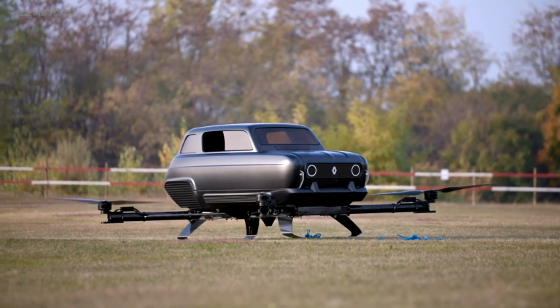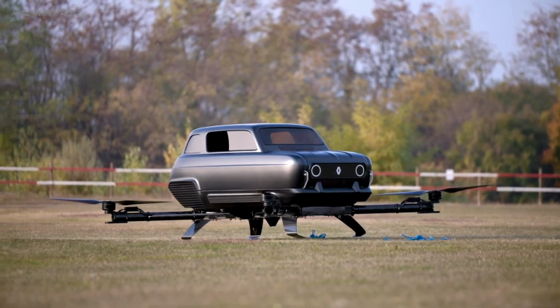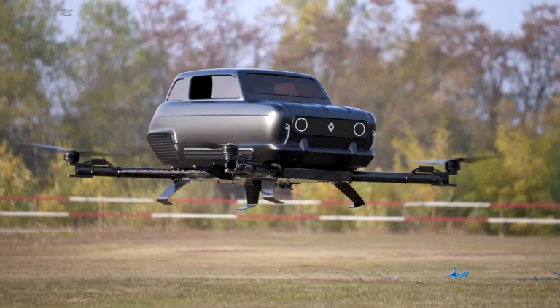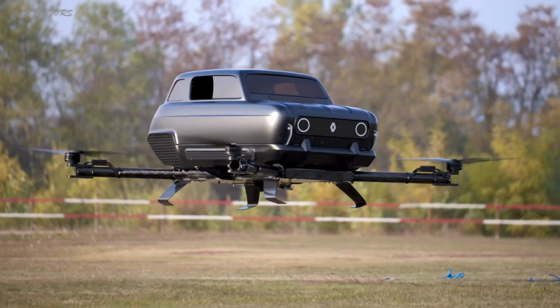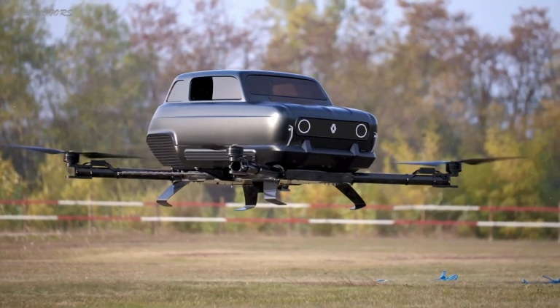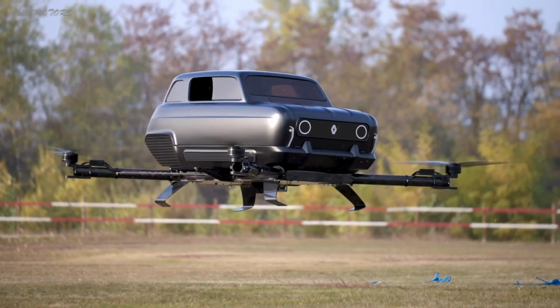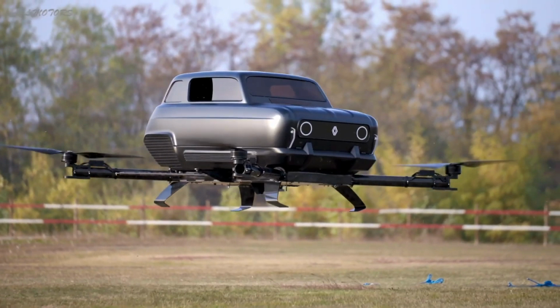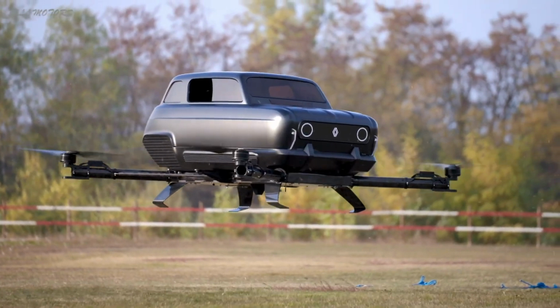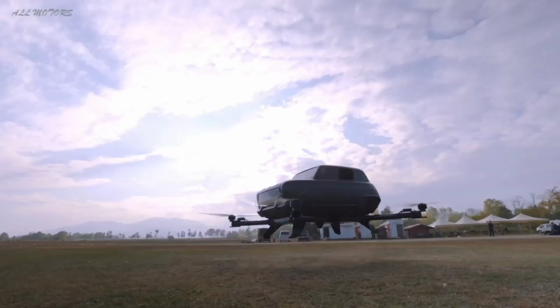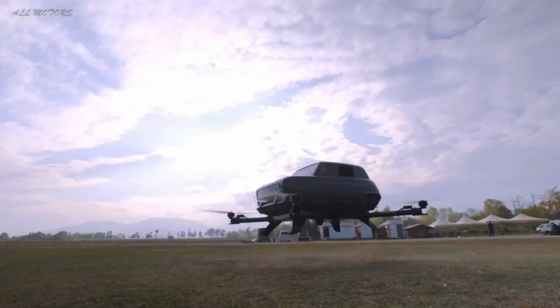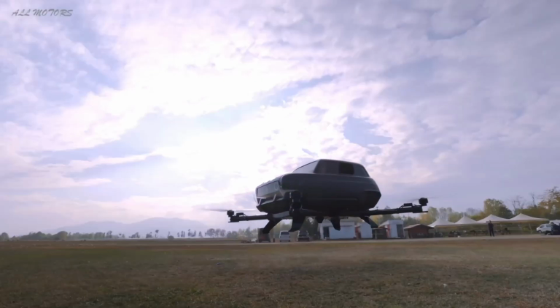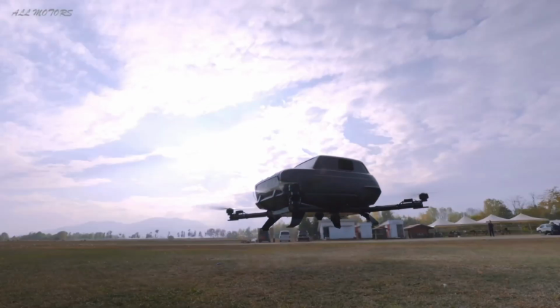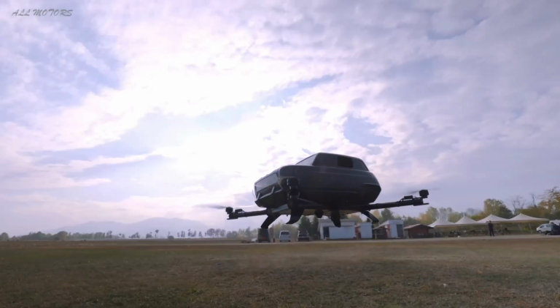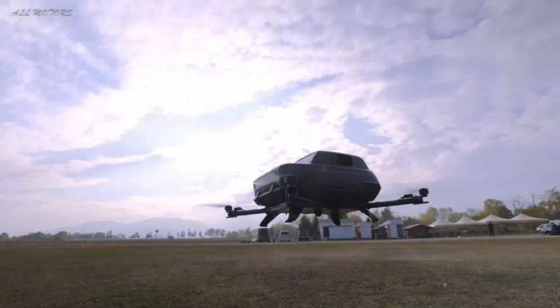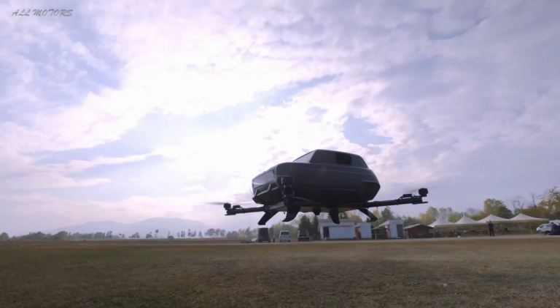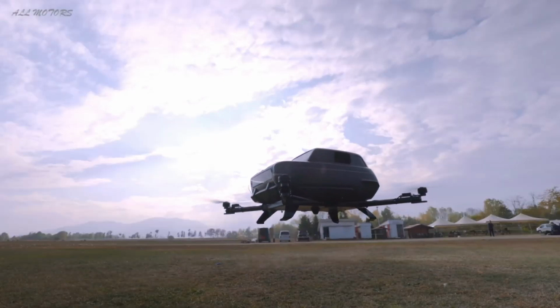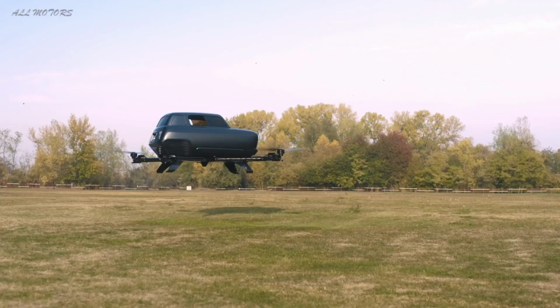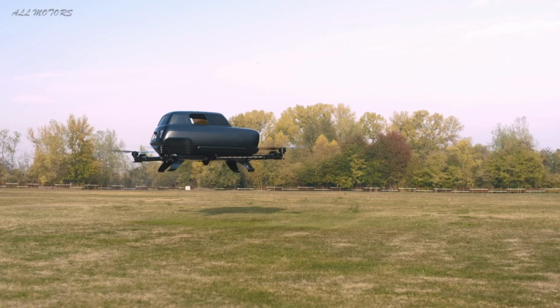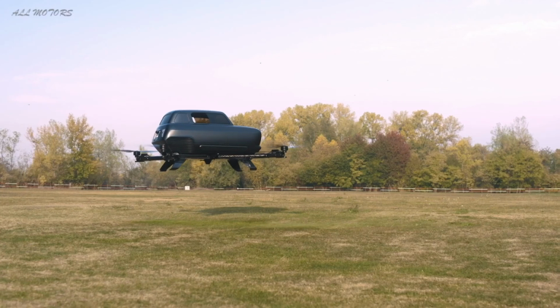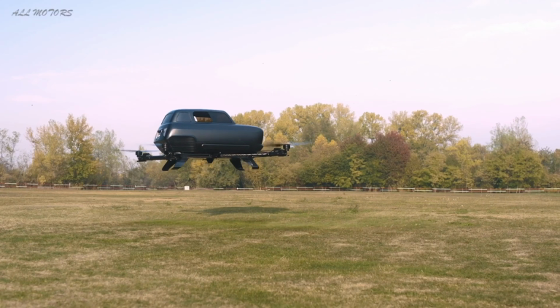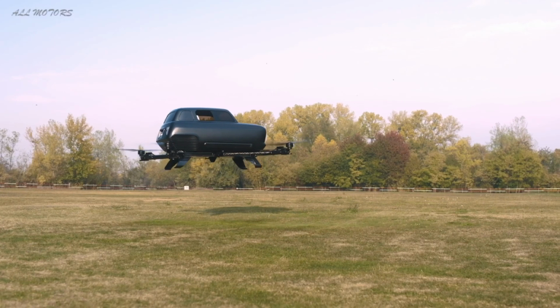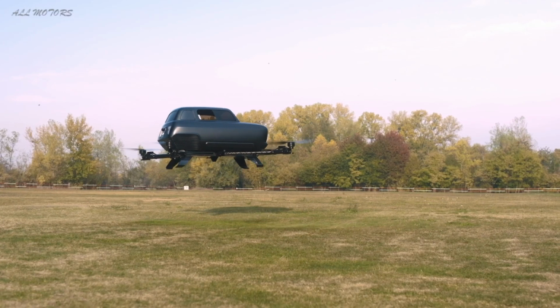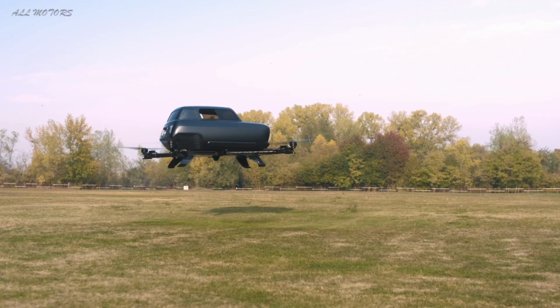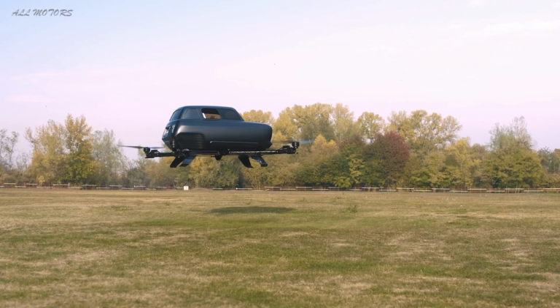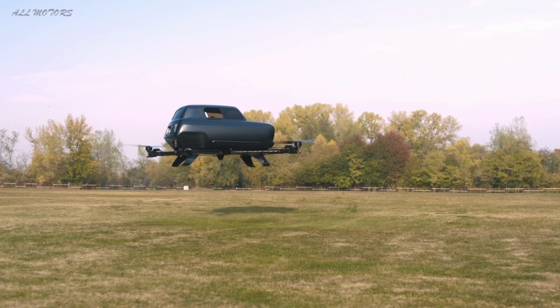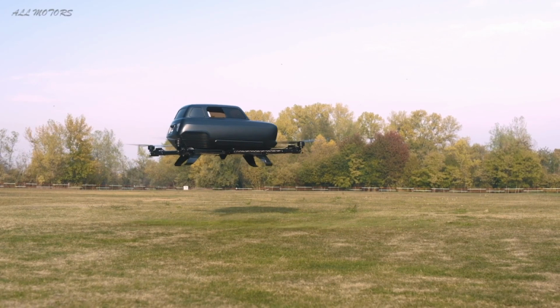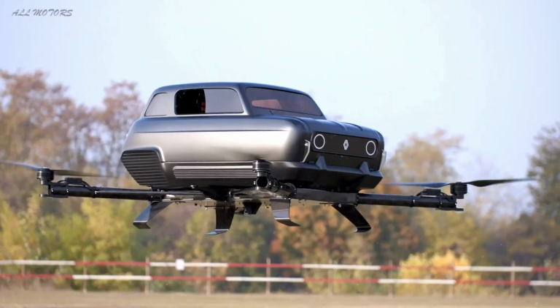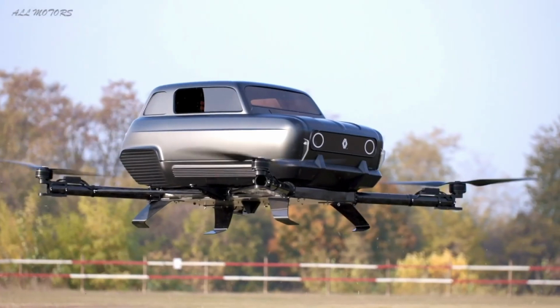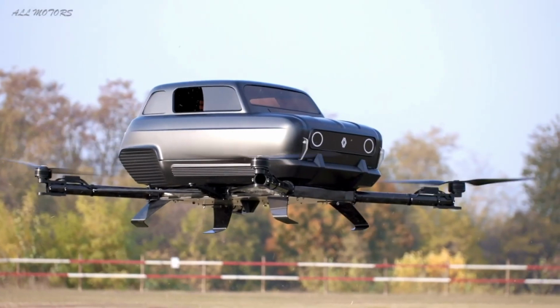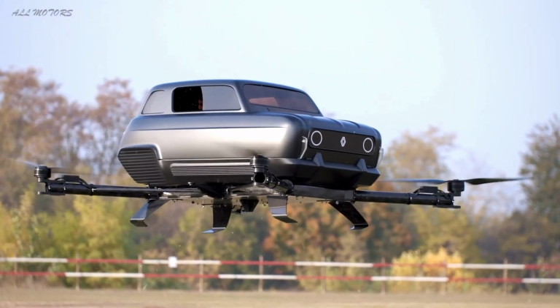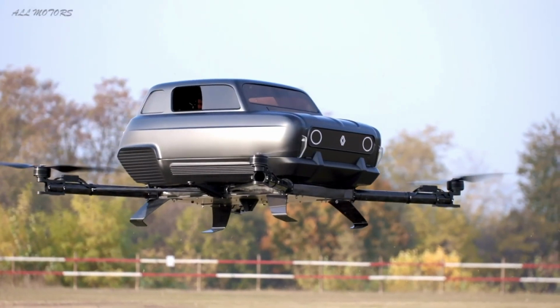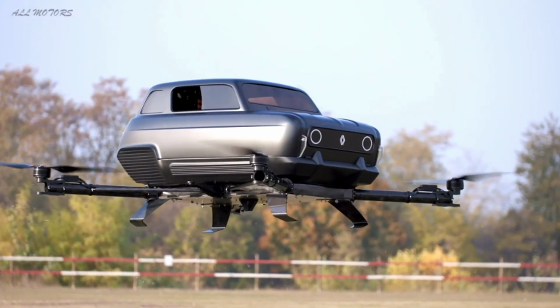Most excitingly, the Air 4 can be purchased right now with a price tag of 4 million euros.